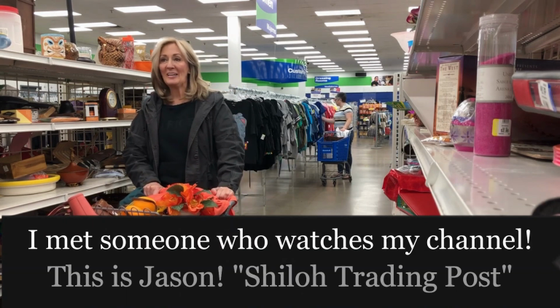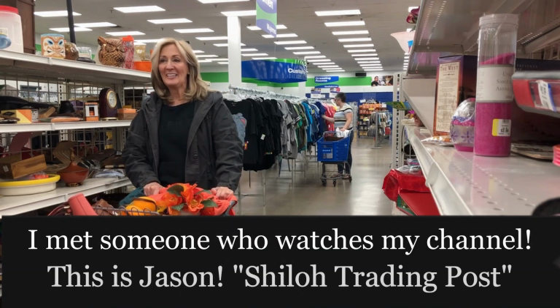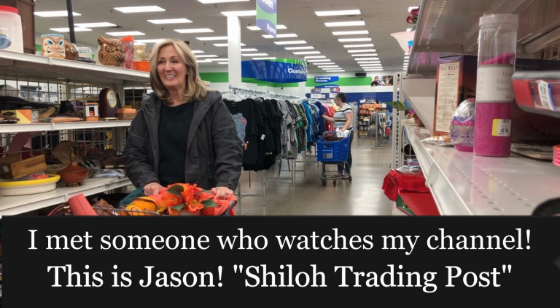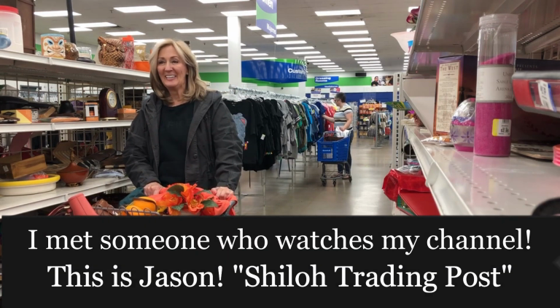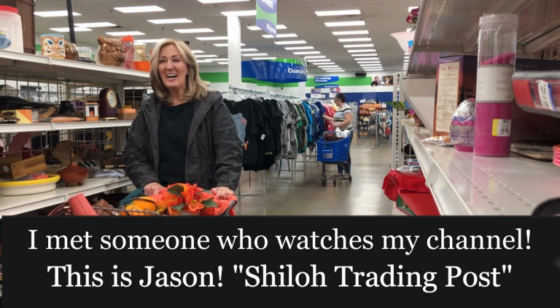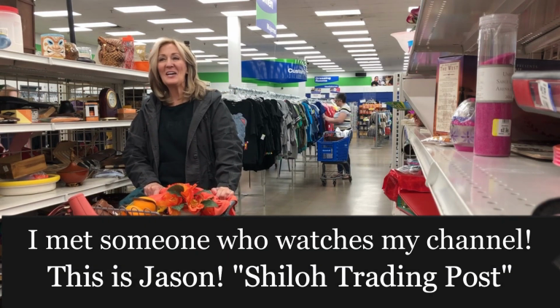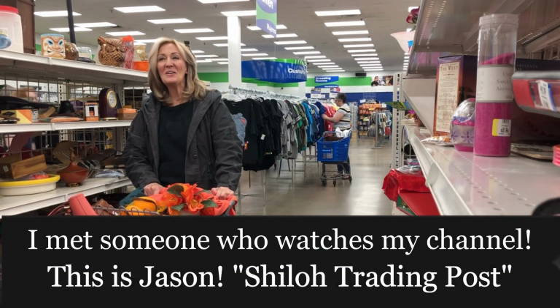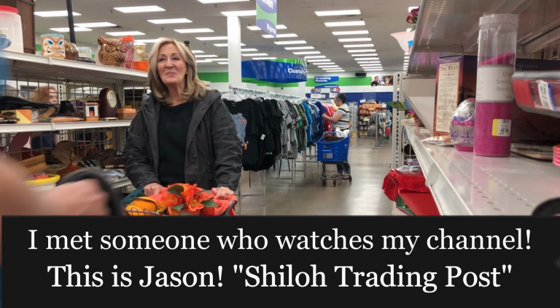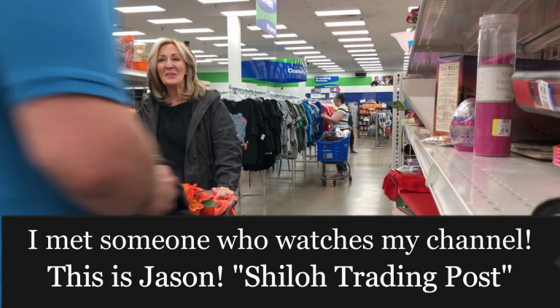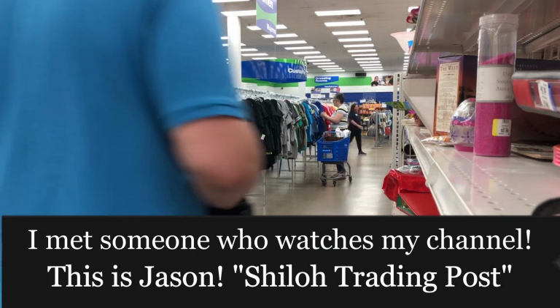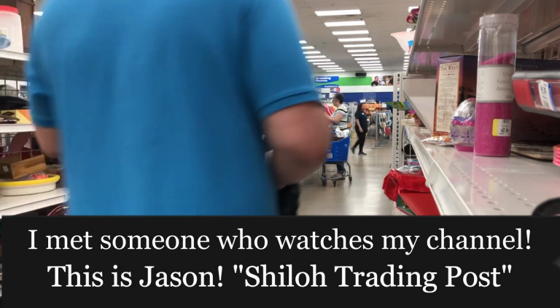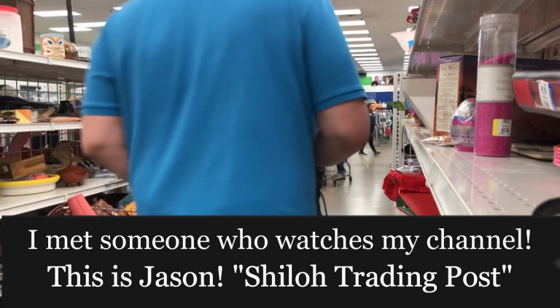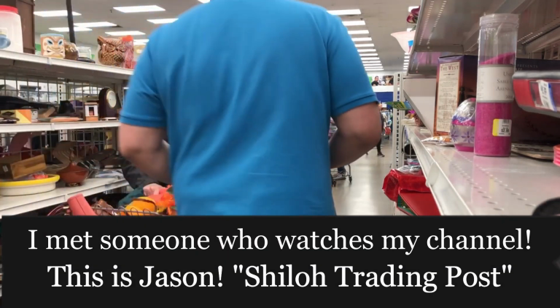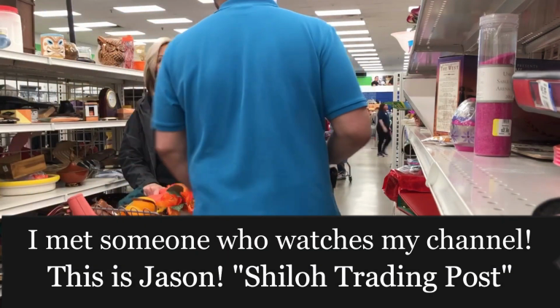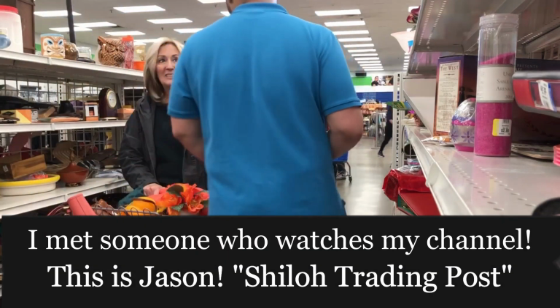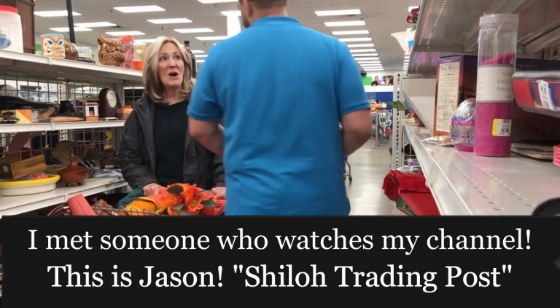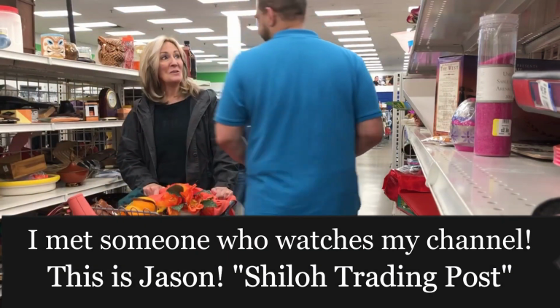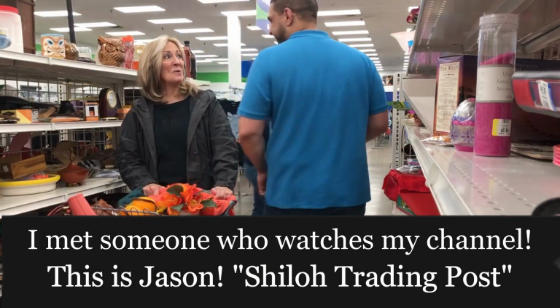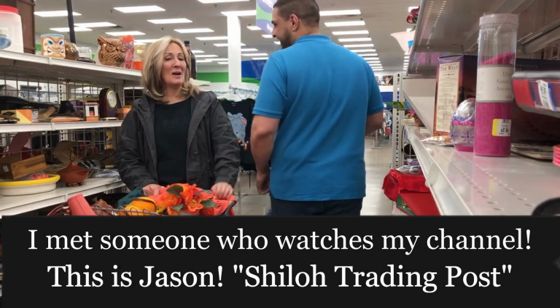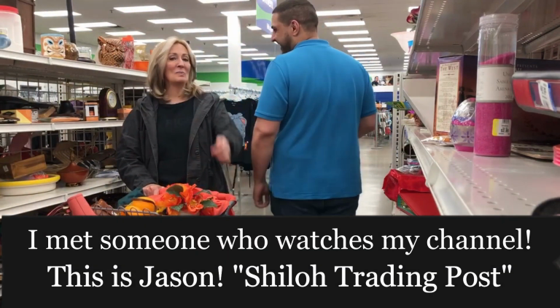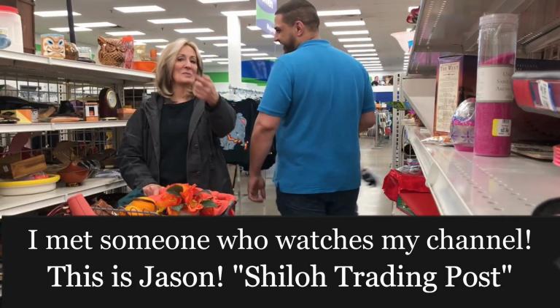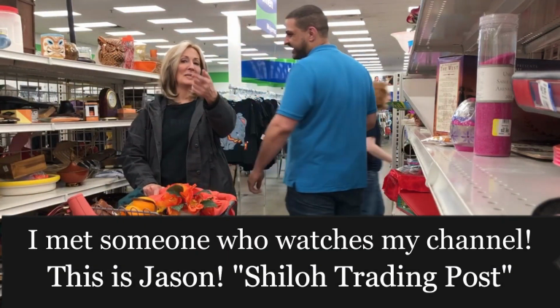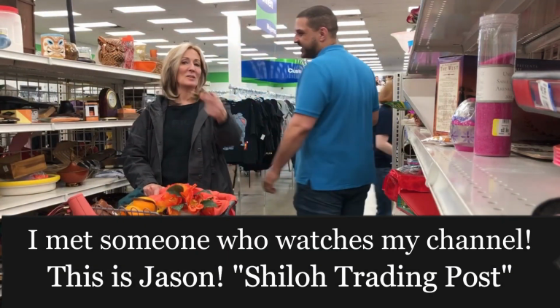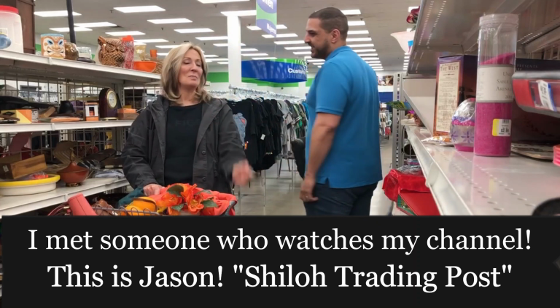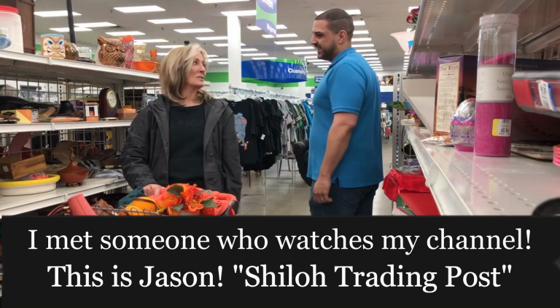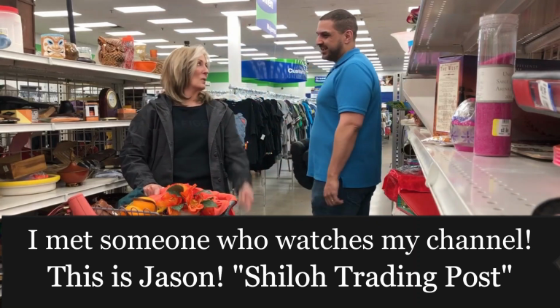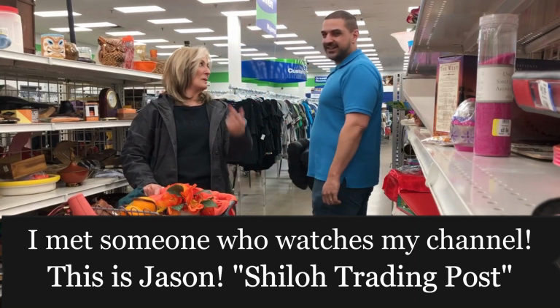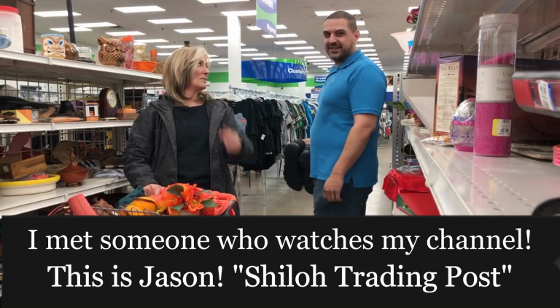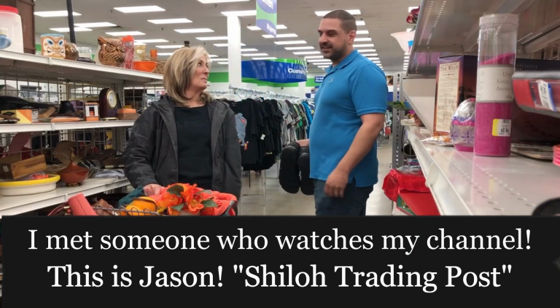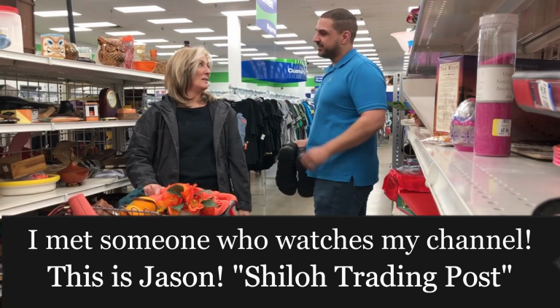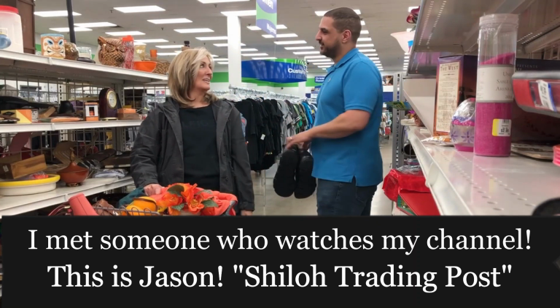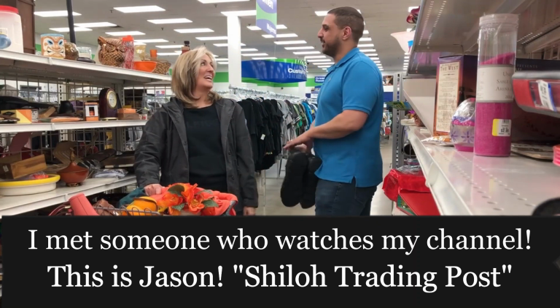Hello, I'm just making a thumbnail — do you want to be in it? Sure!